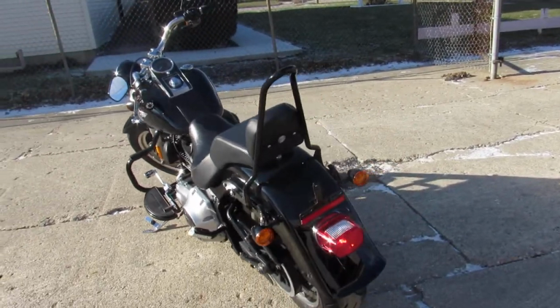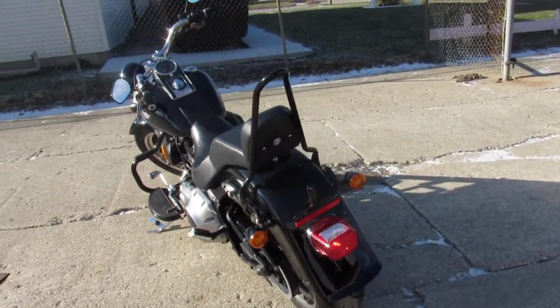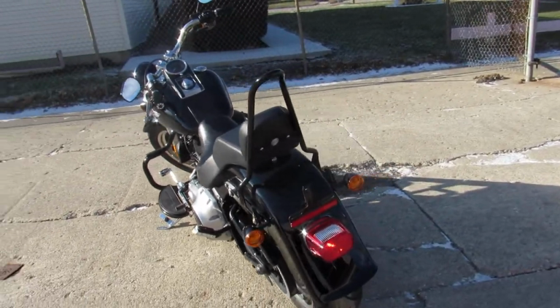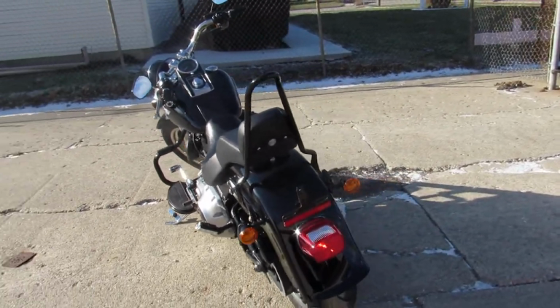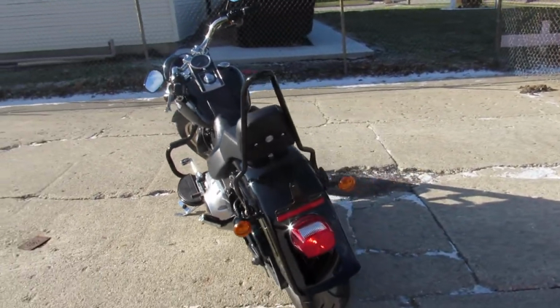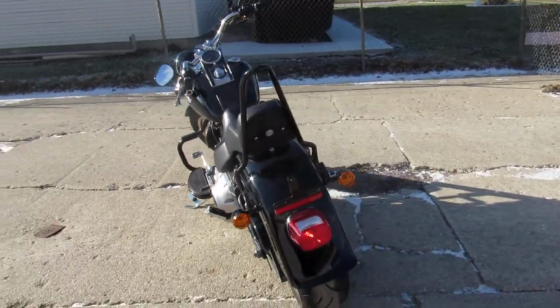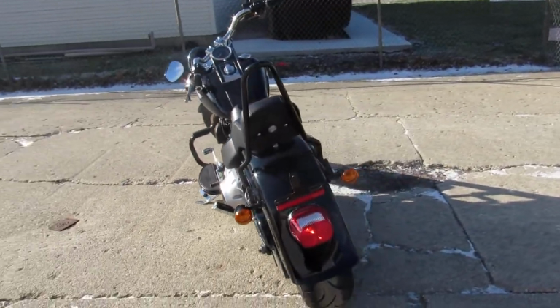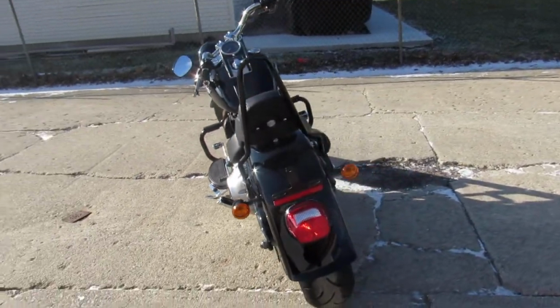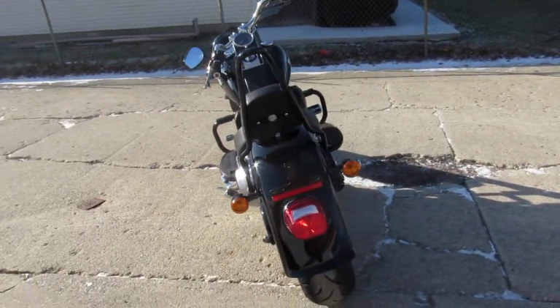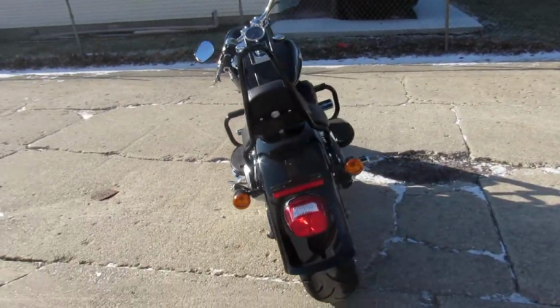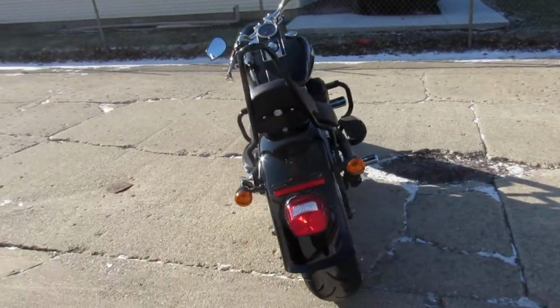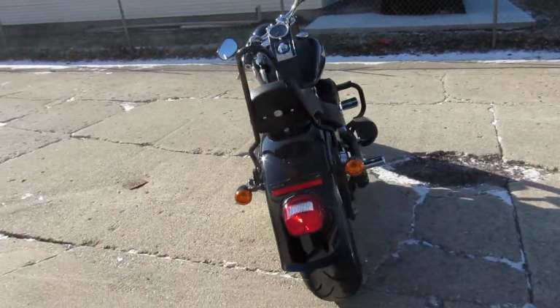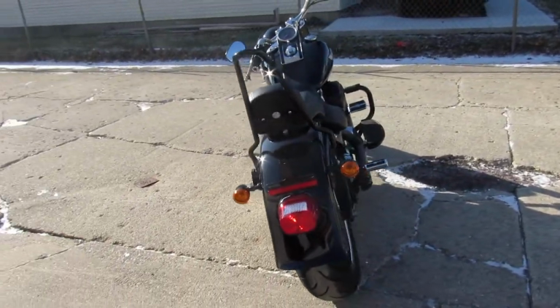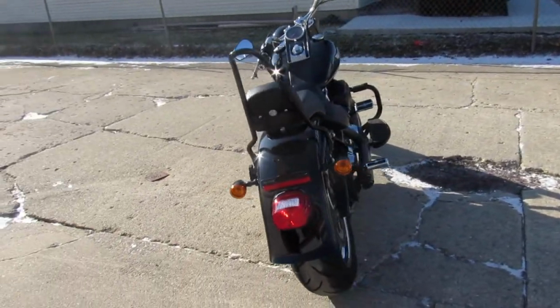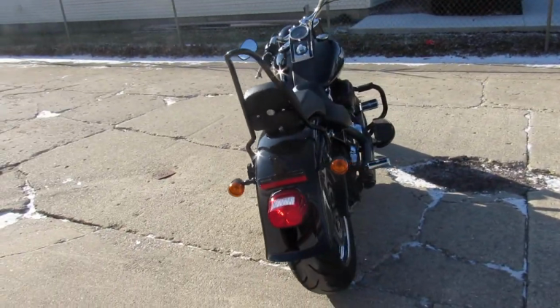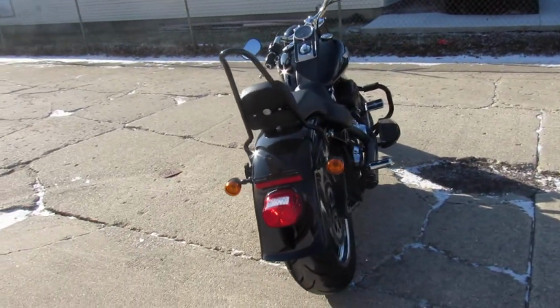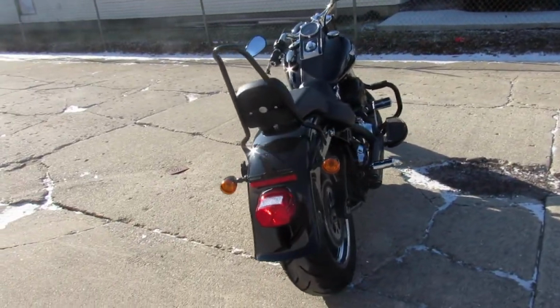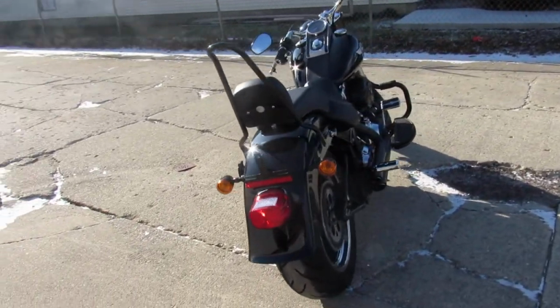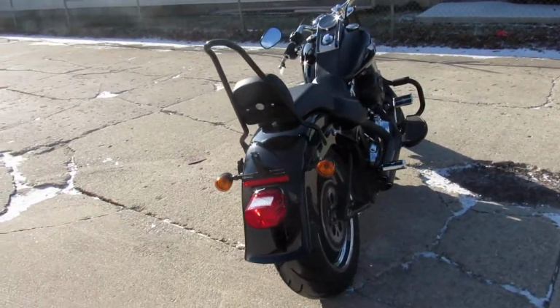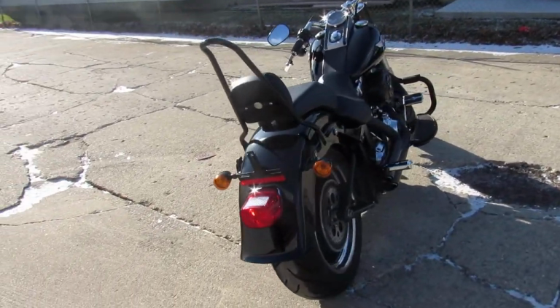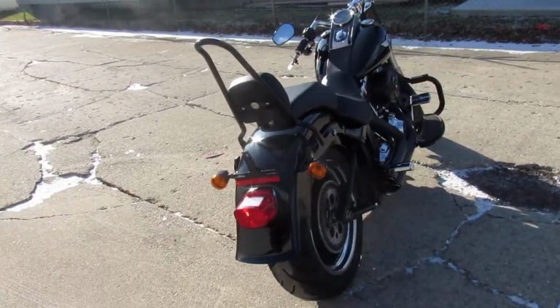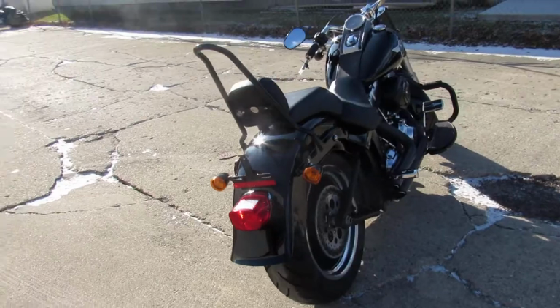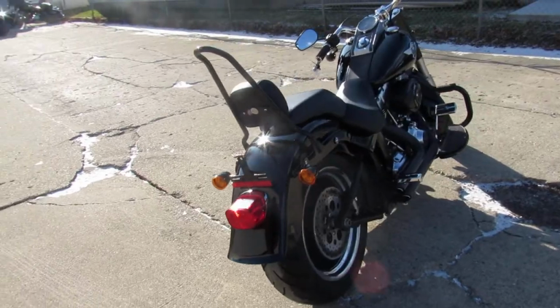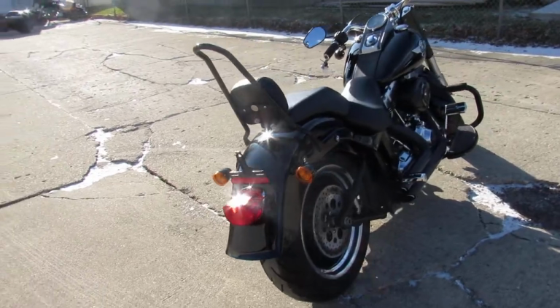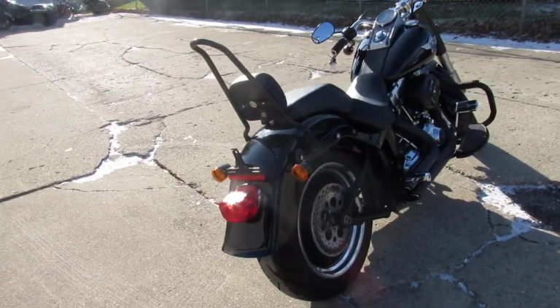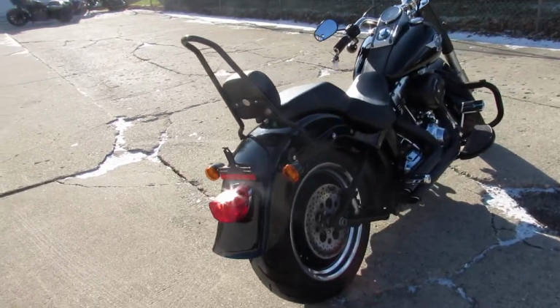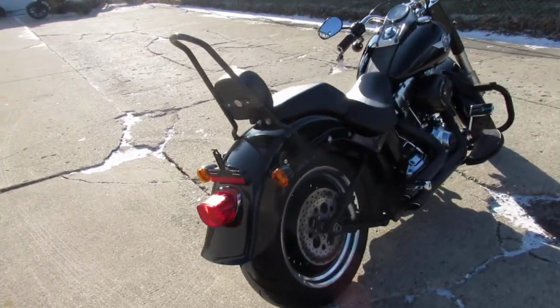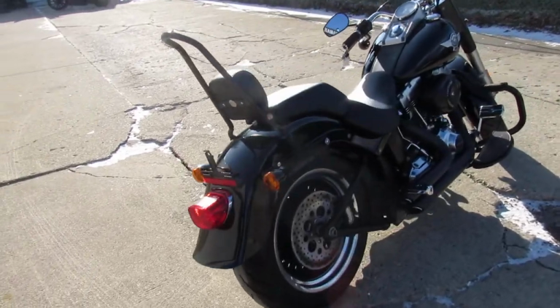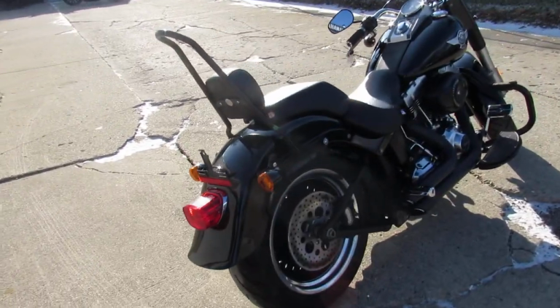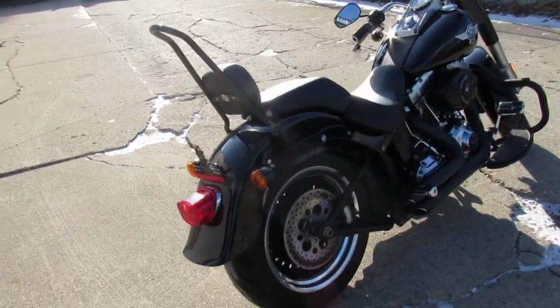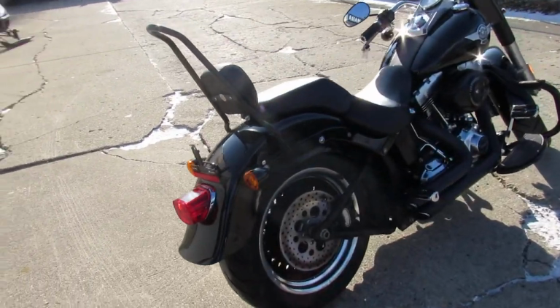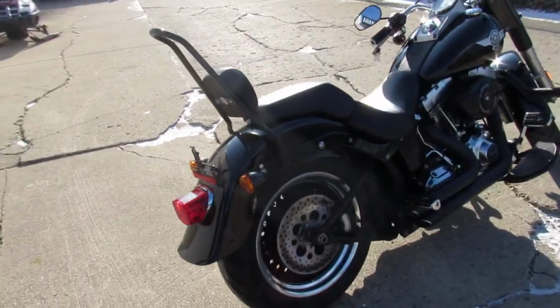Just serviced at the dealership. All the fluids have been changed and it's ready for the road.